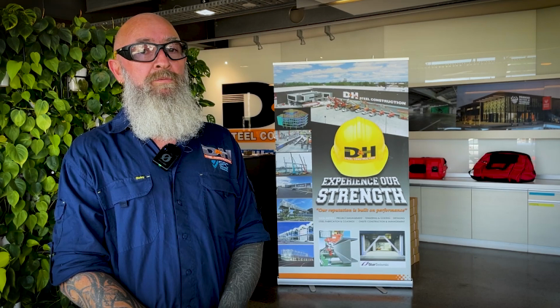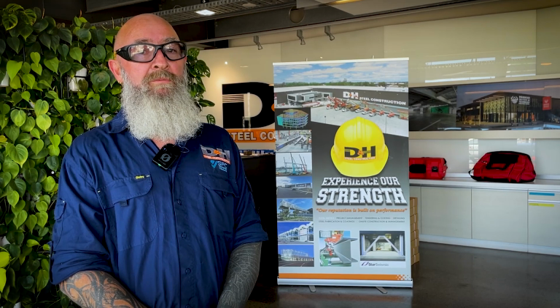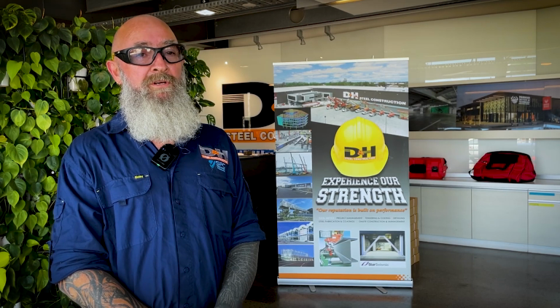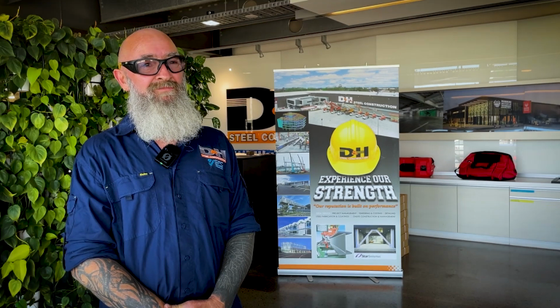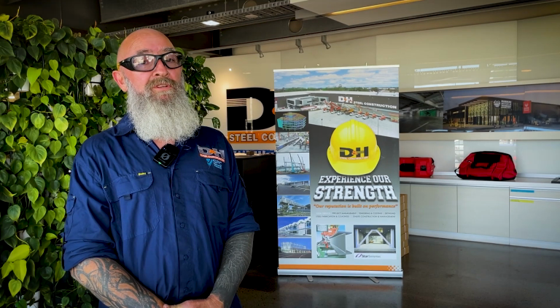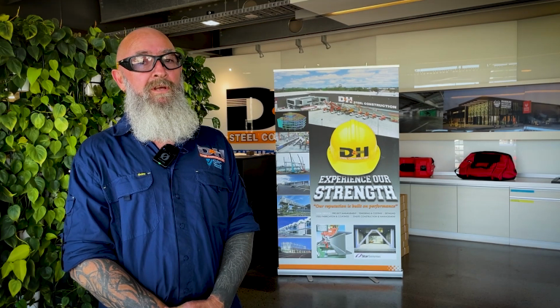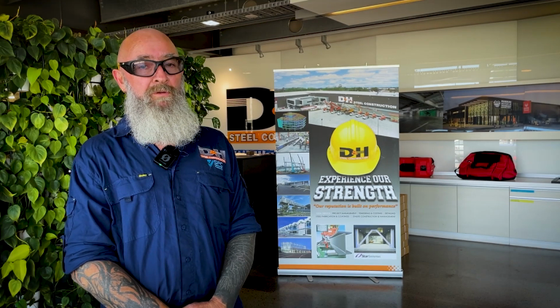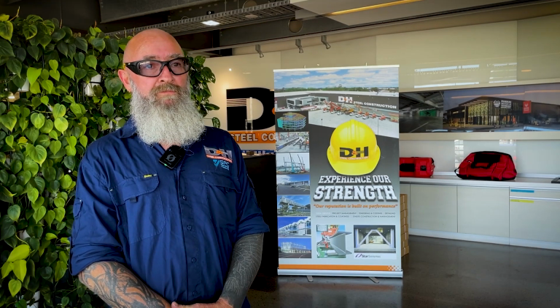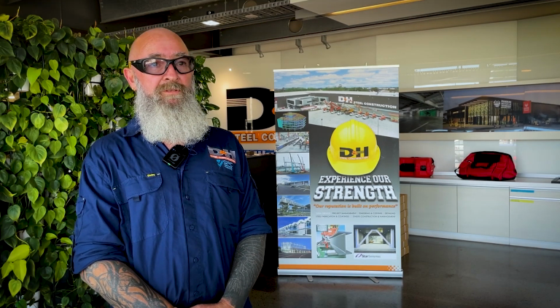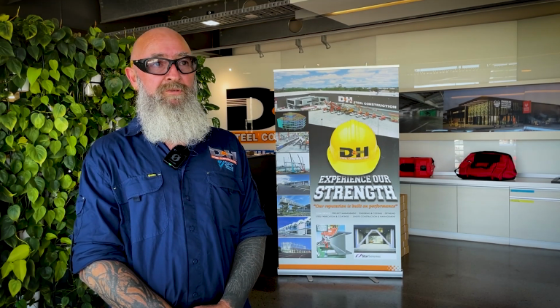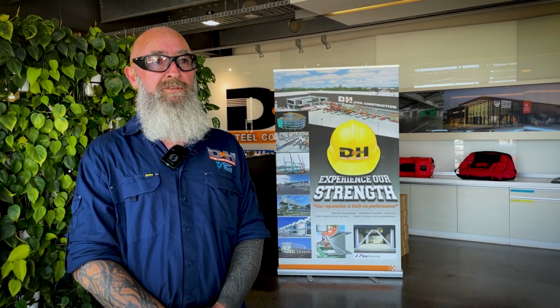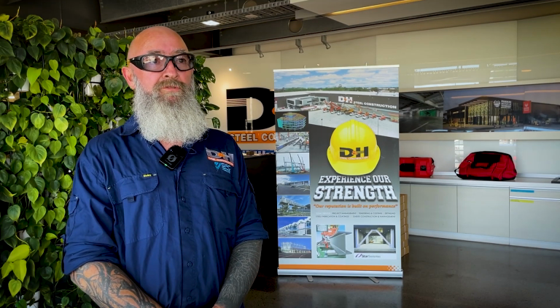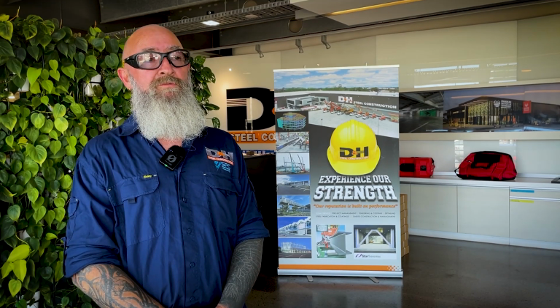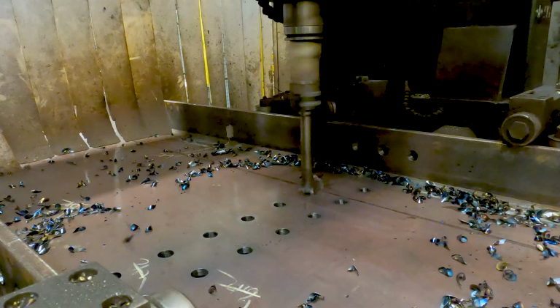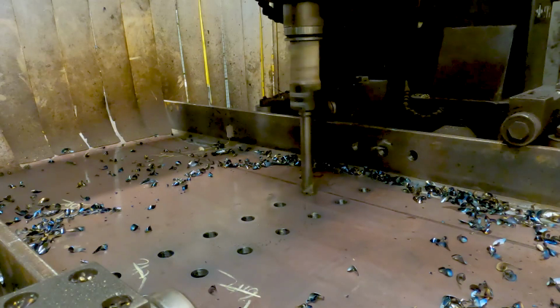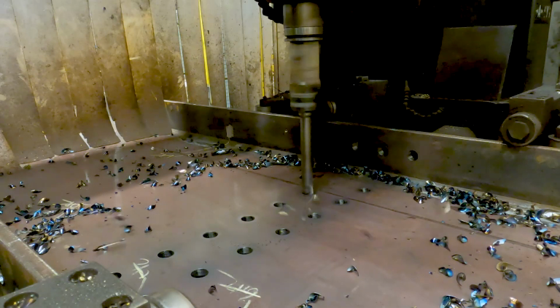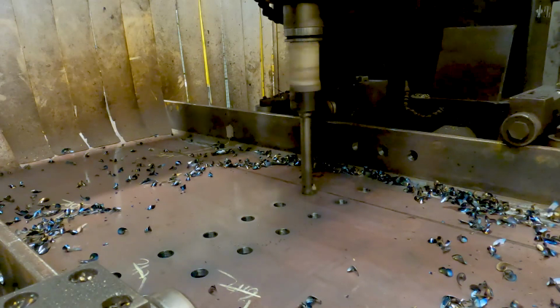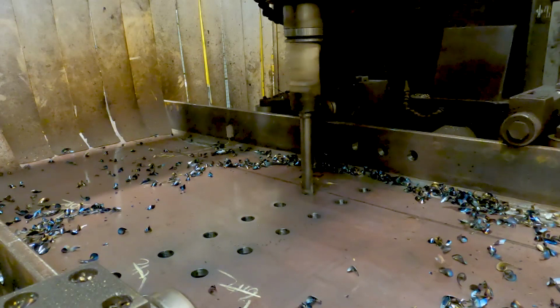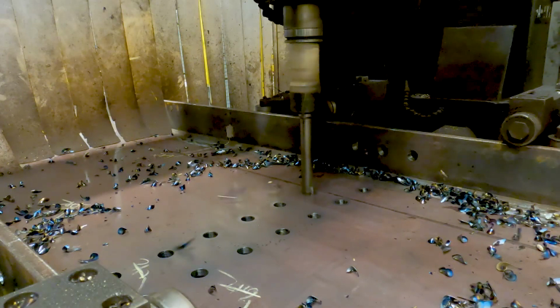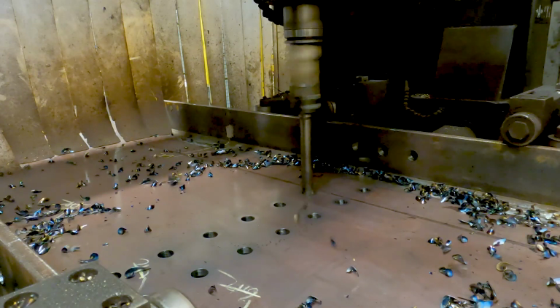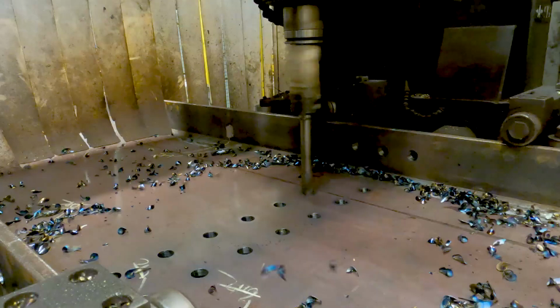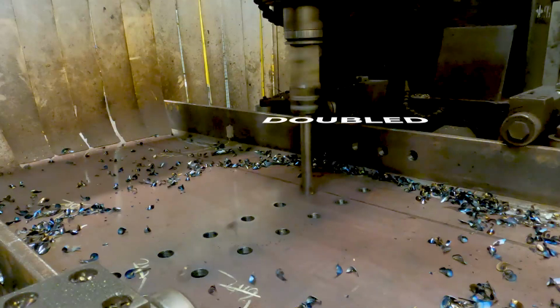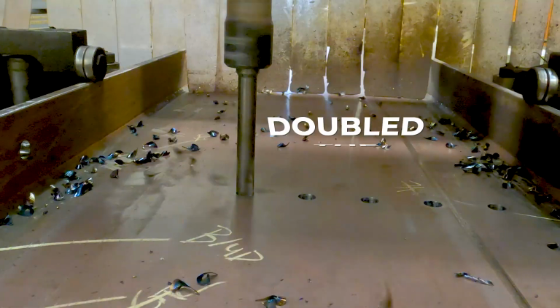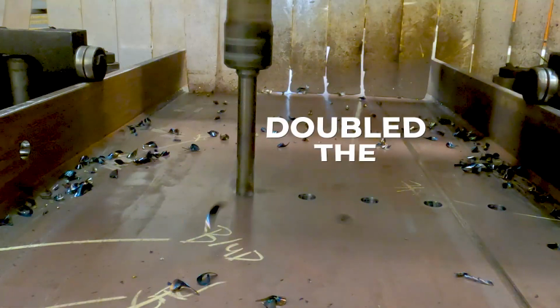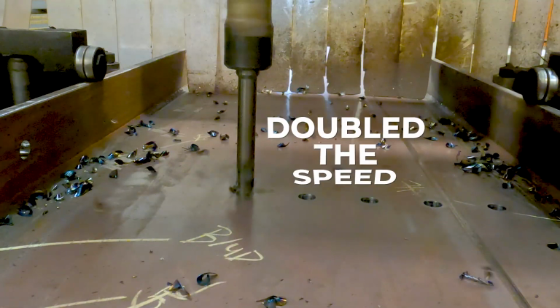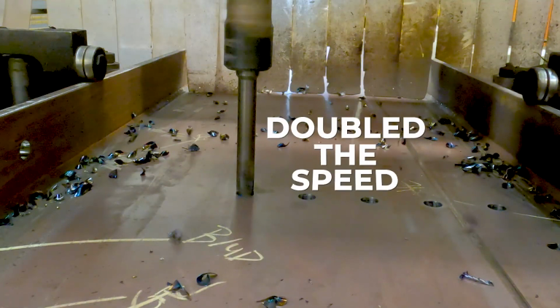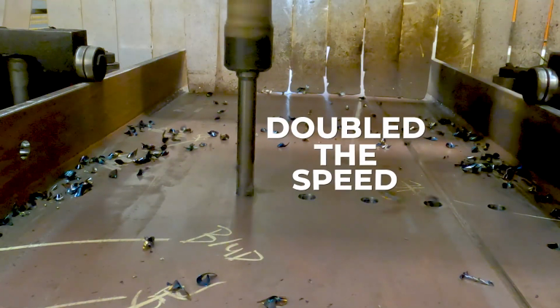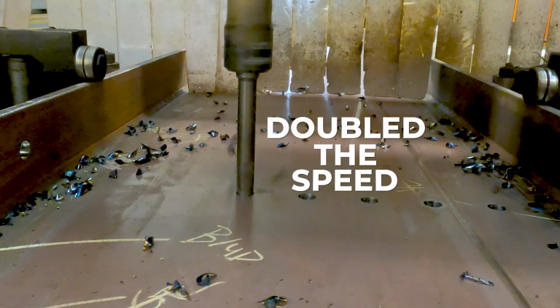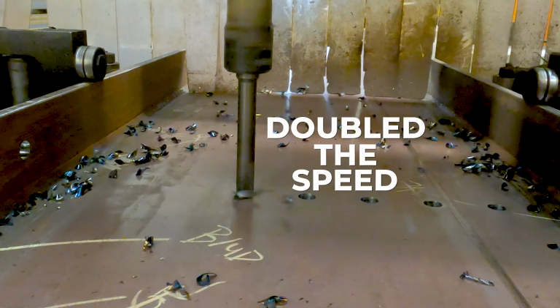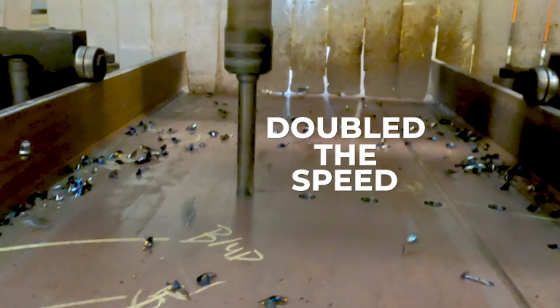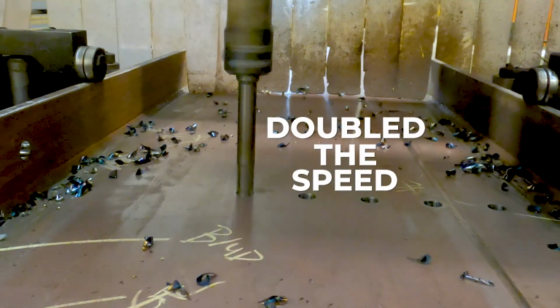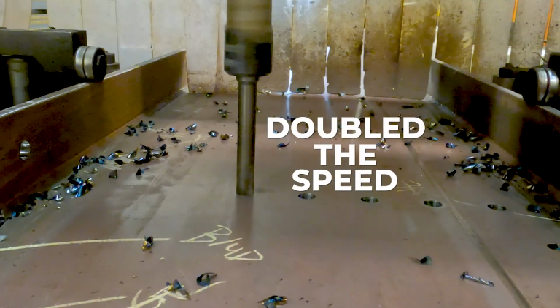We were very slow with the previous drills that we were using, and we've just about doubled the speed with our 39mm drills.